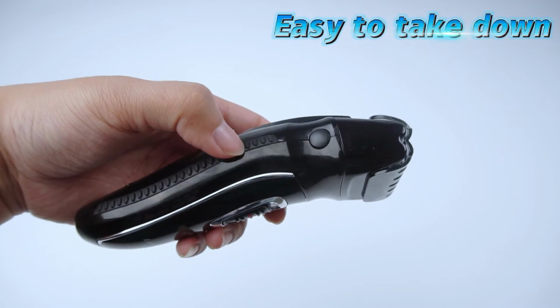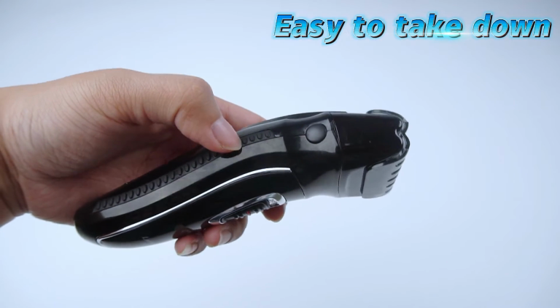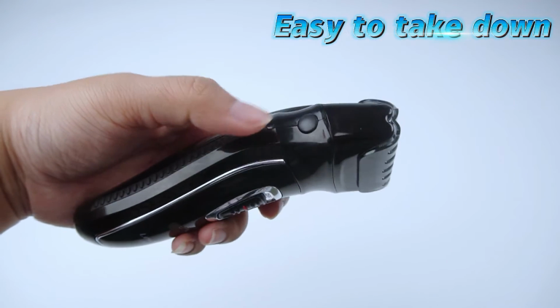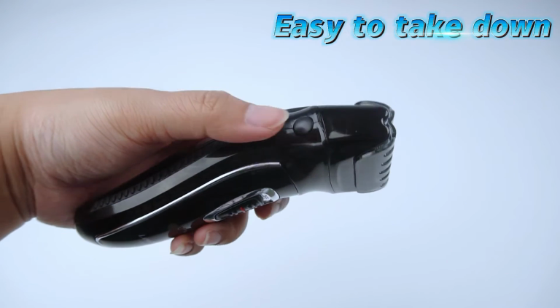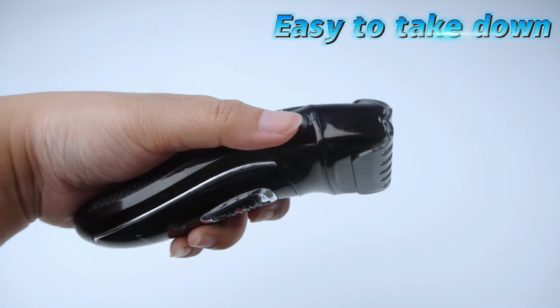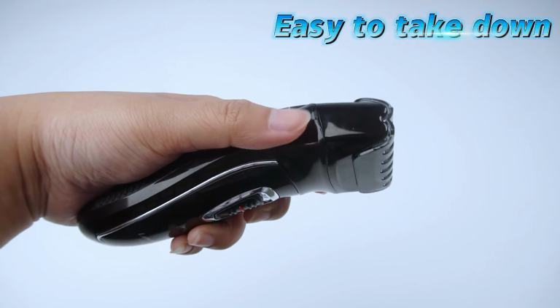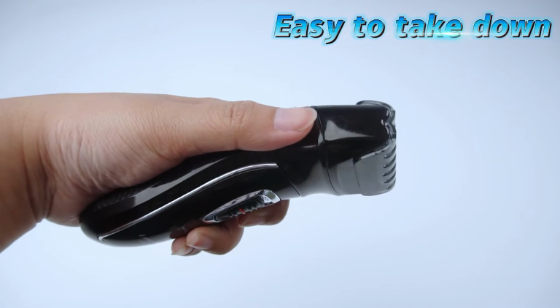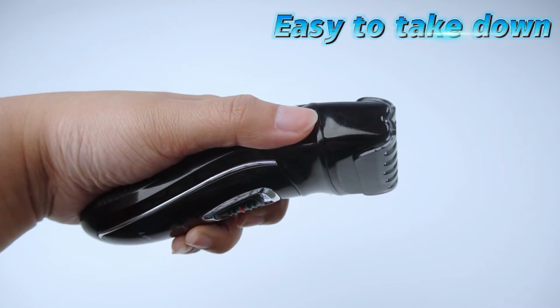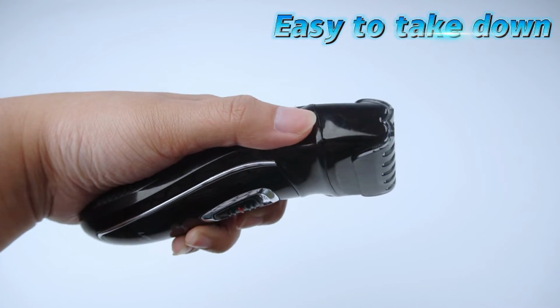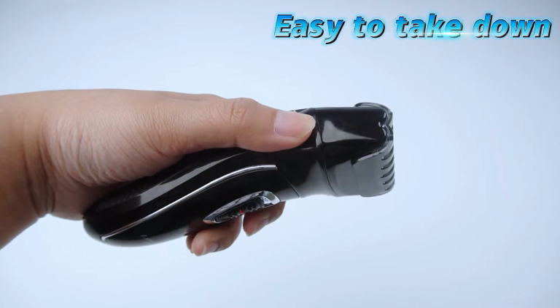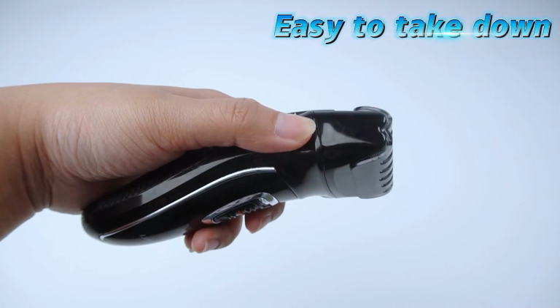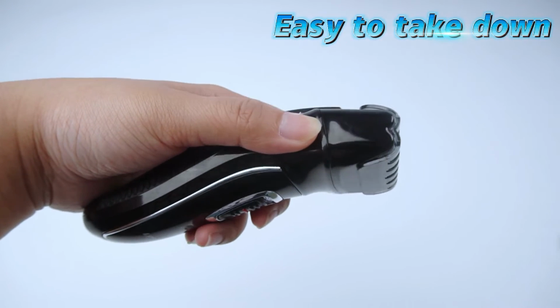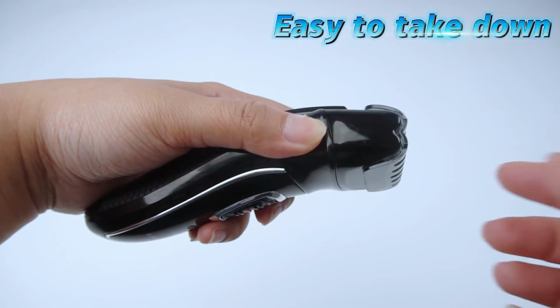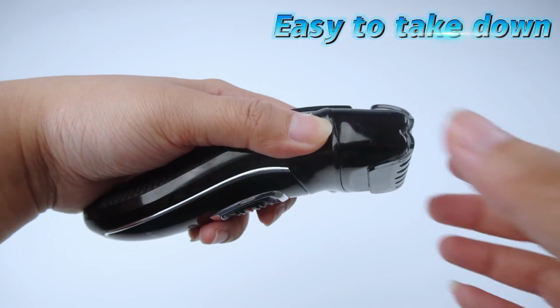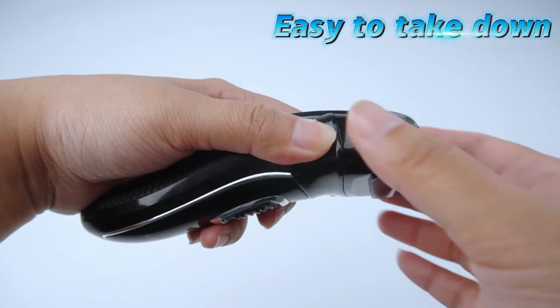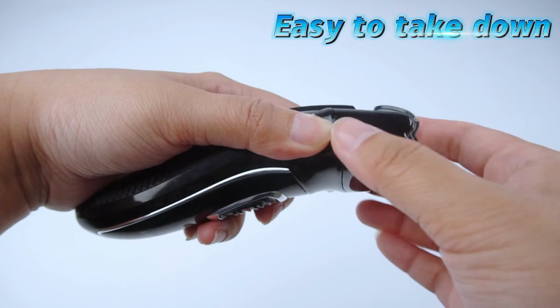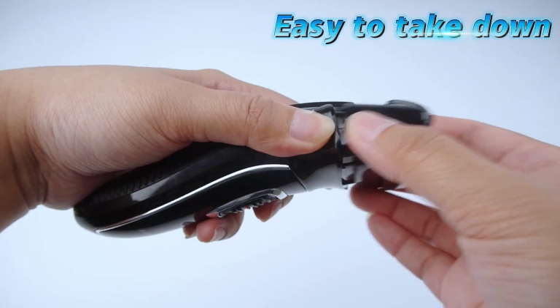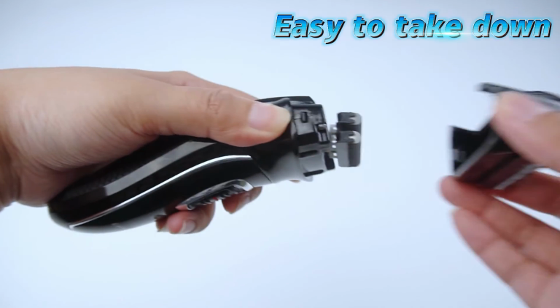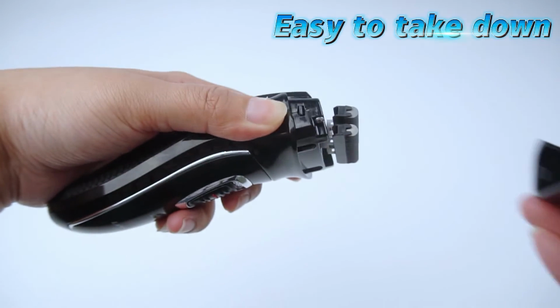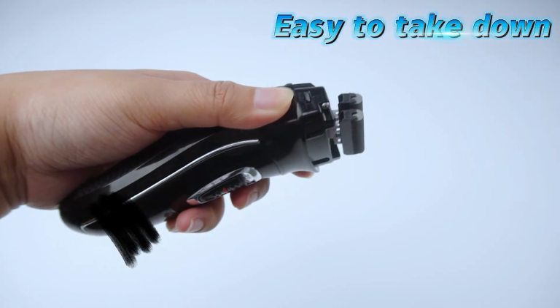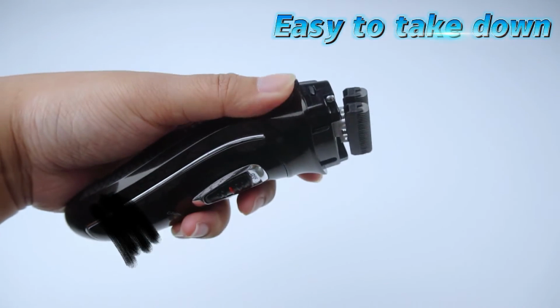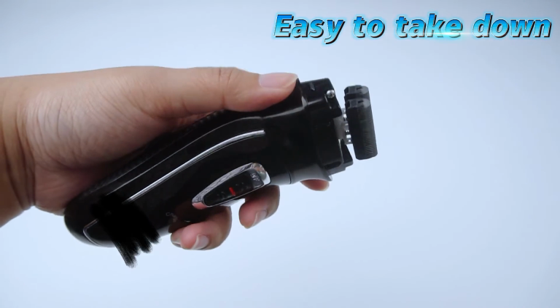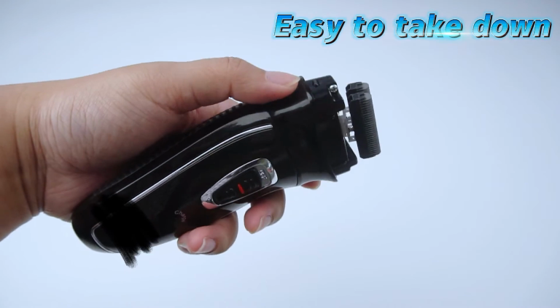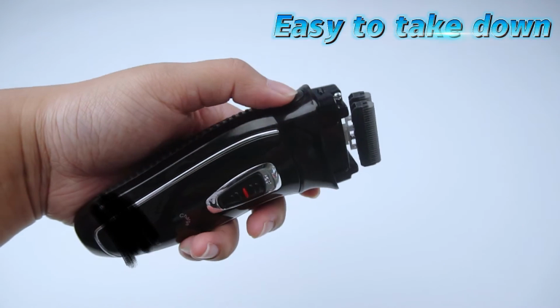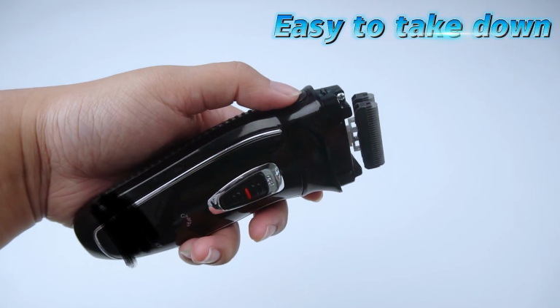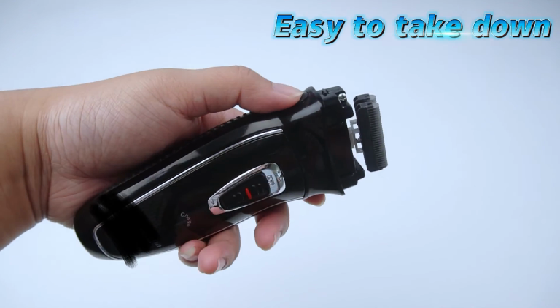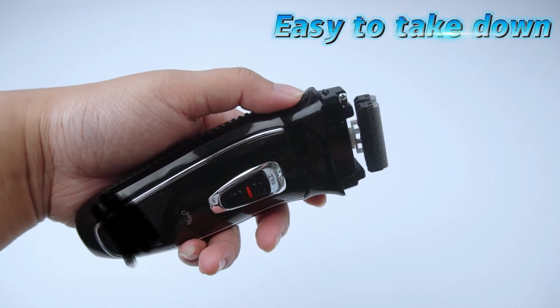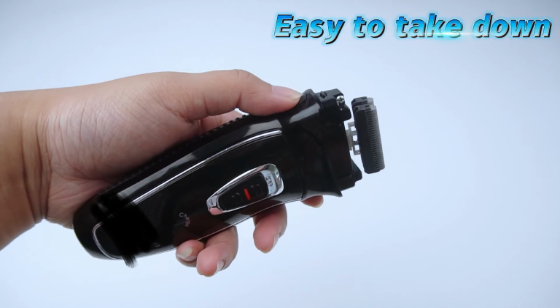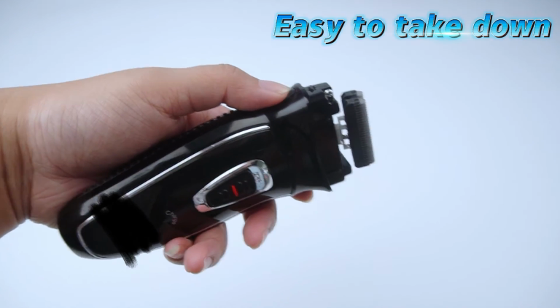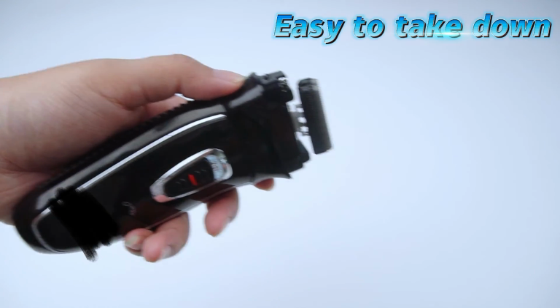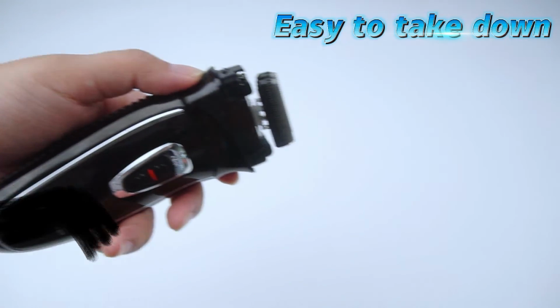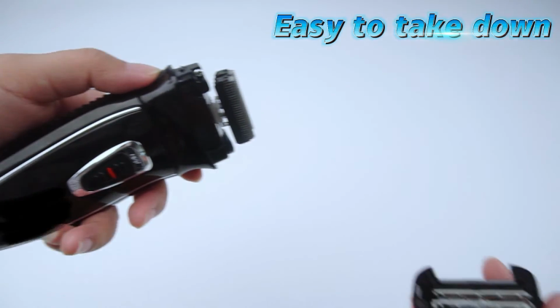The cutter head protection mesh is provided with a disassembly button, which can be easily disassembled and installed.